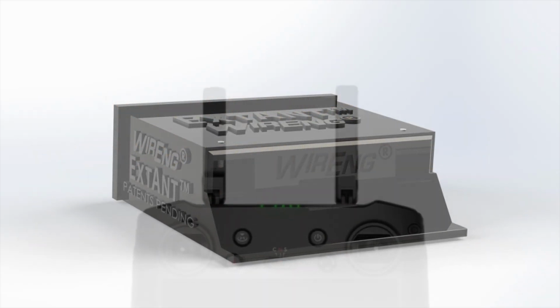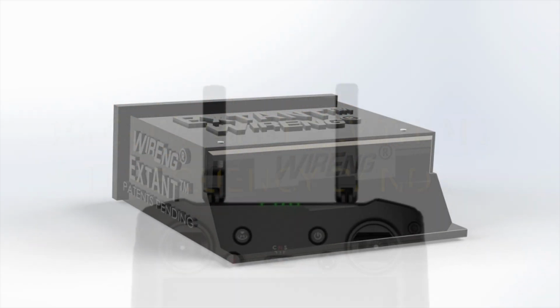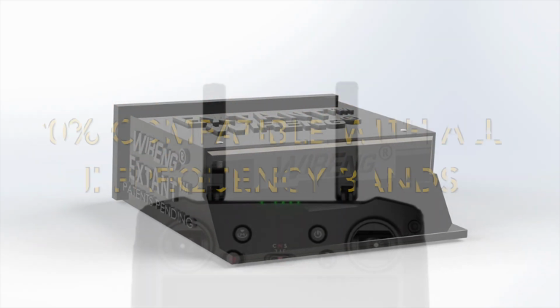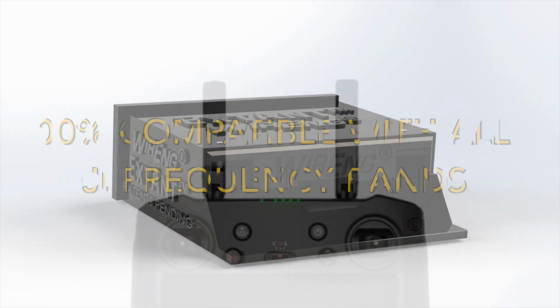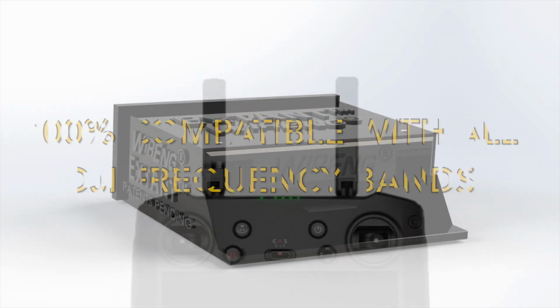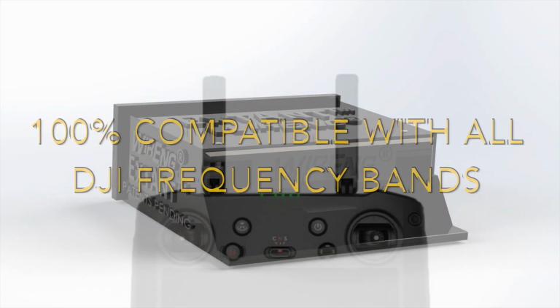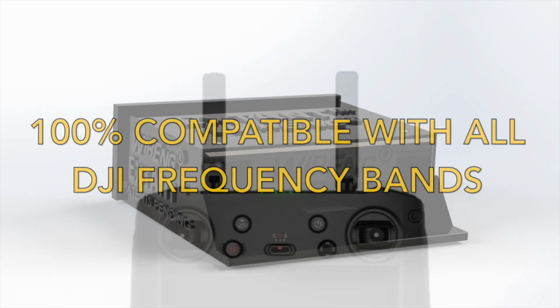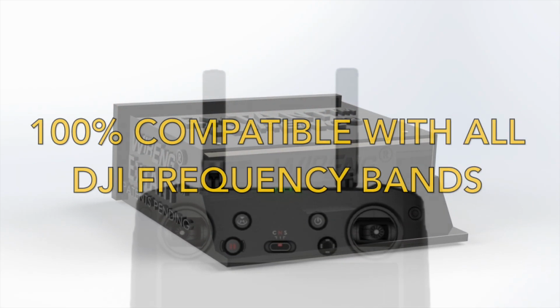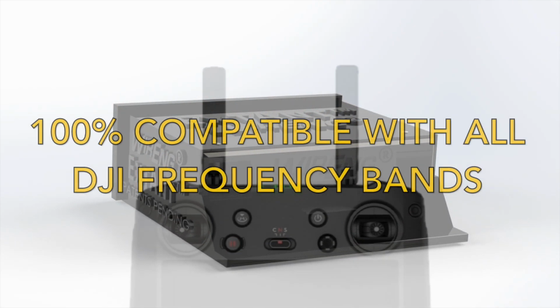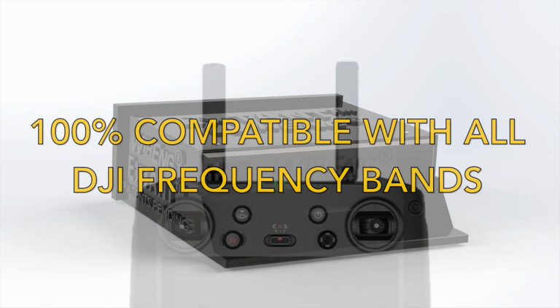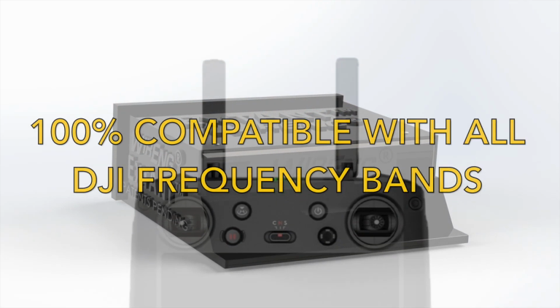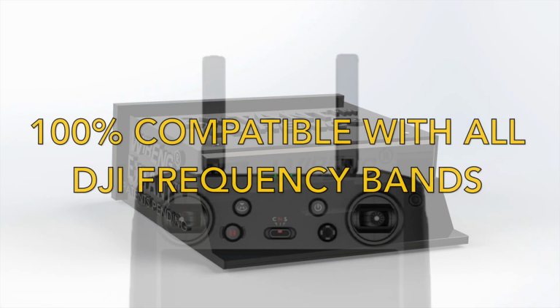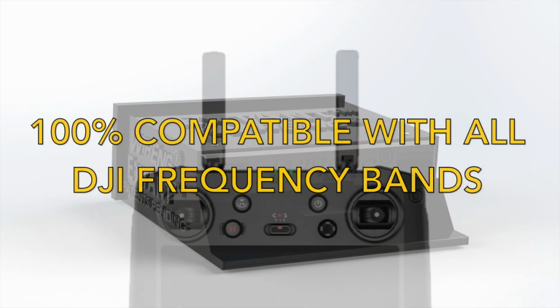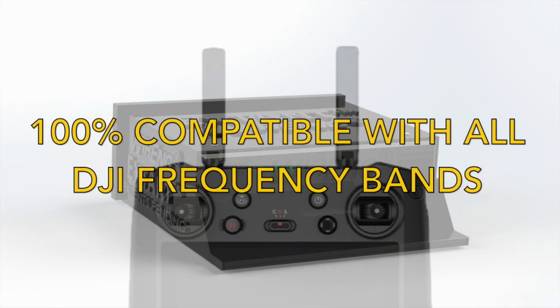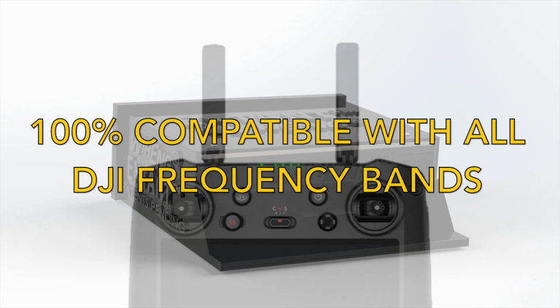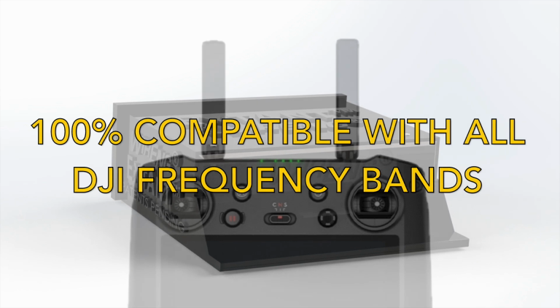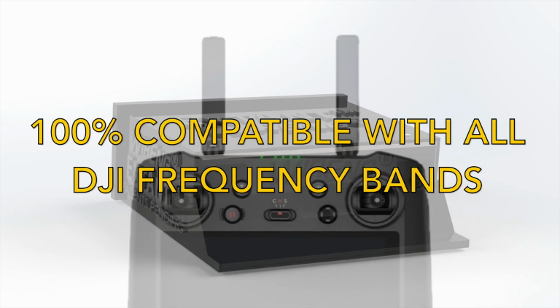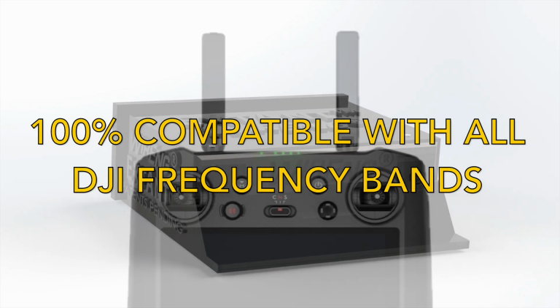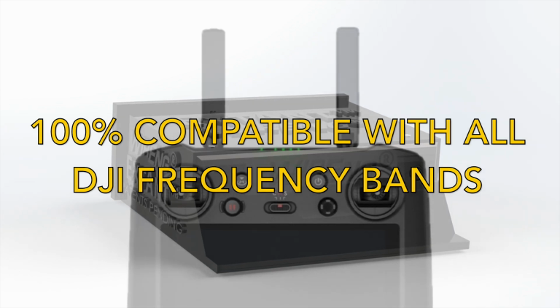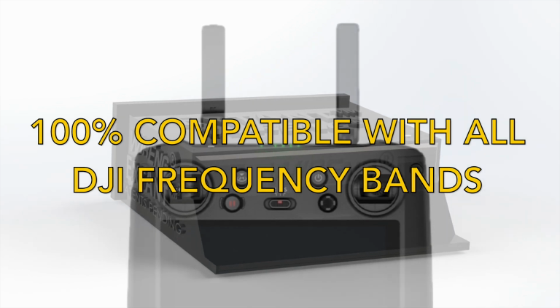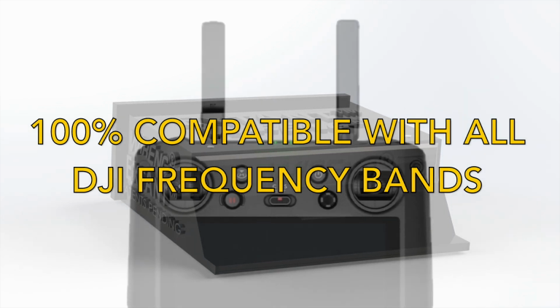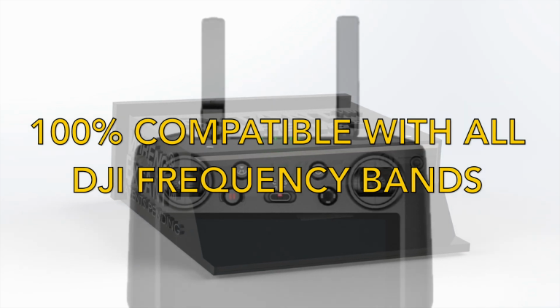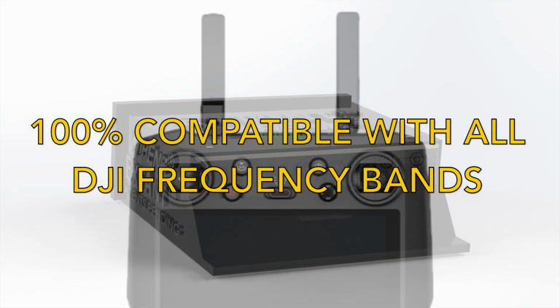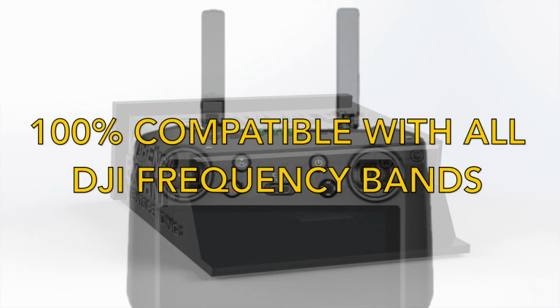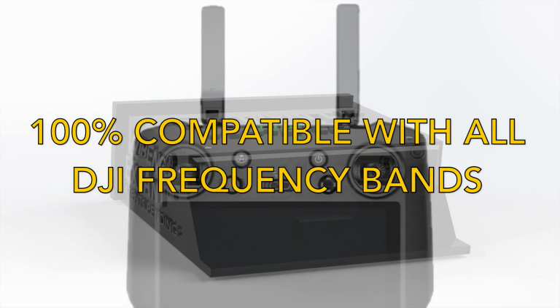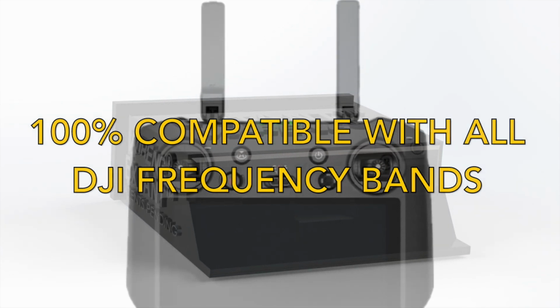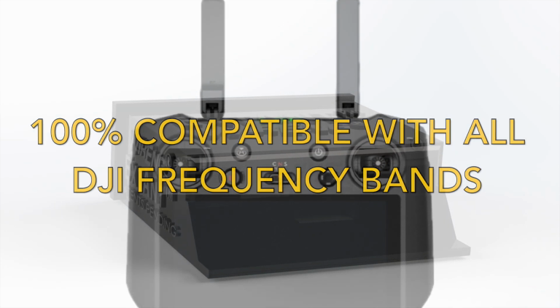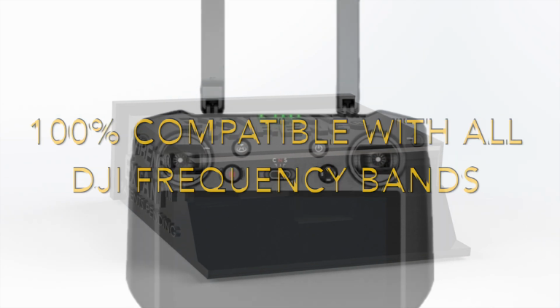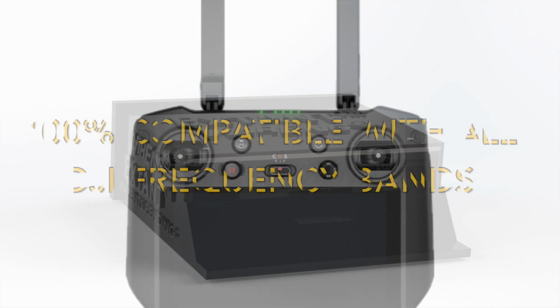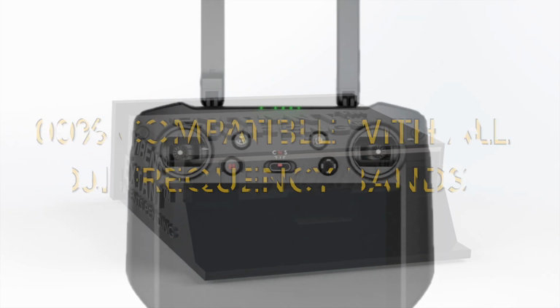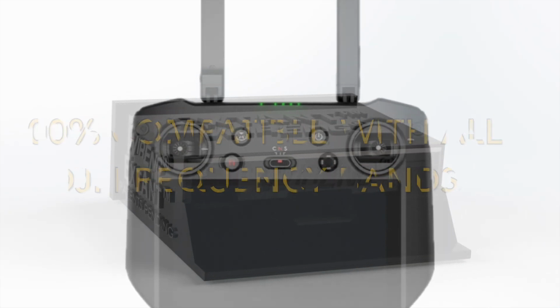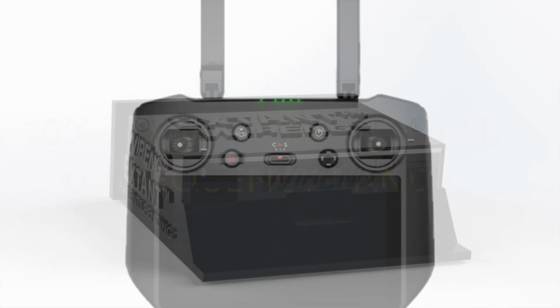The Extant works flawlessly on all DJI frequency bands, modalities, and all four antennas, bi-directionally.